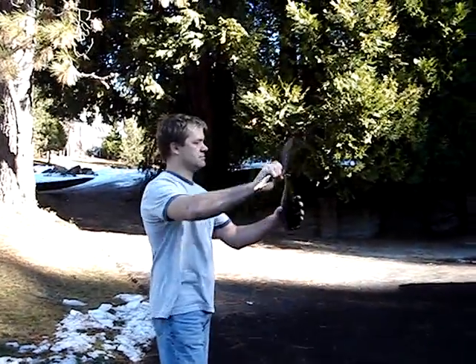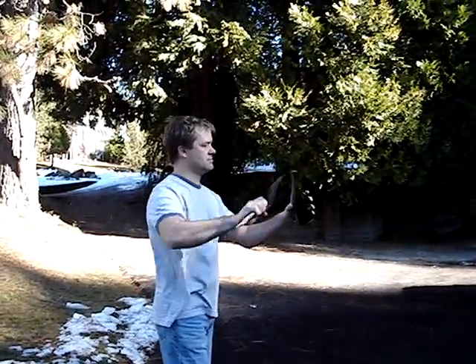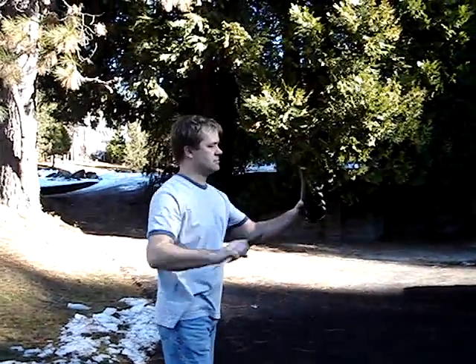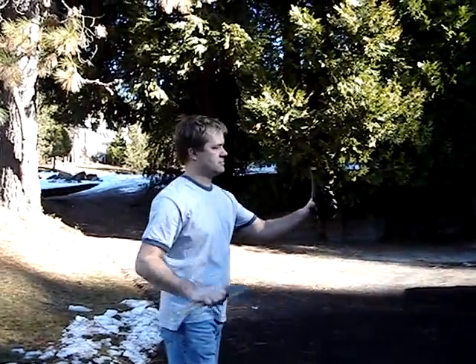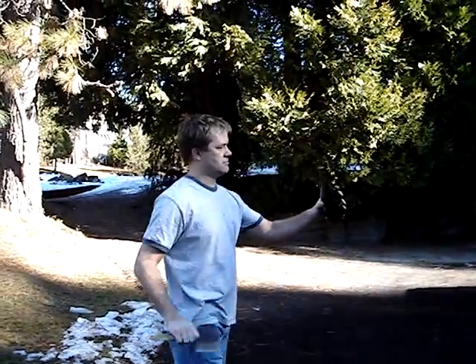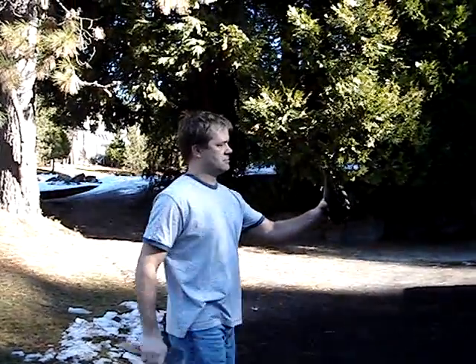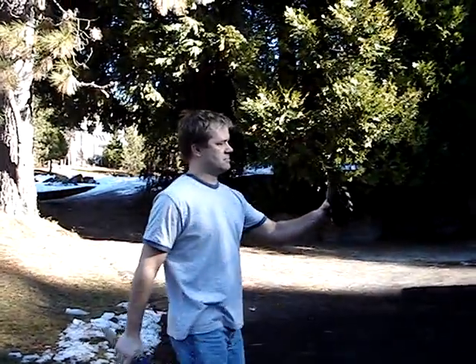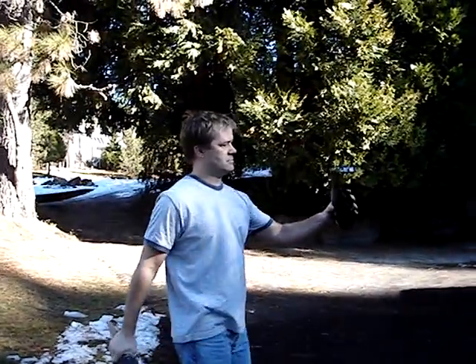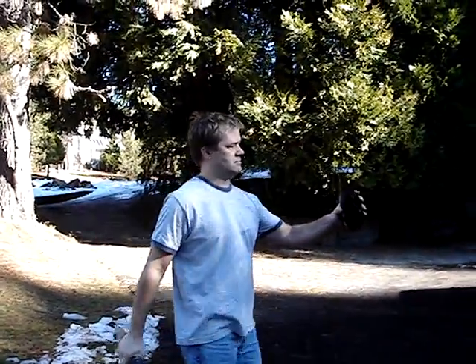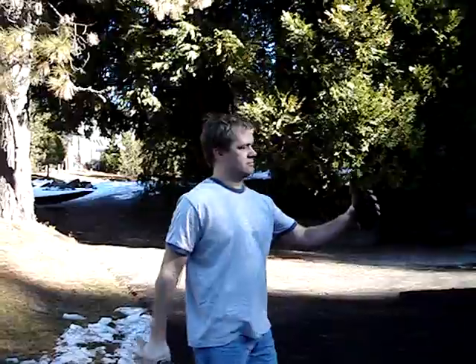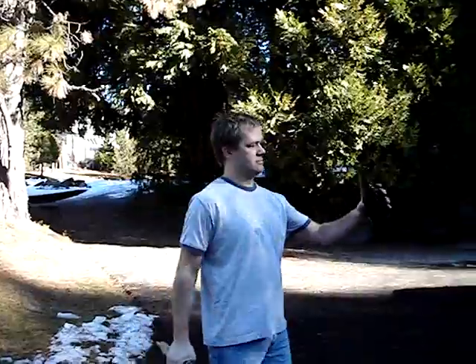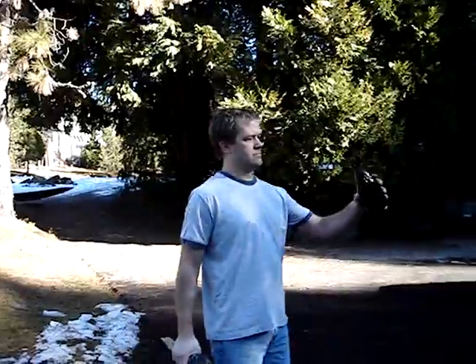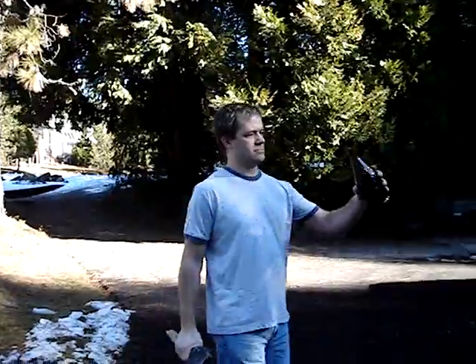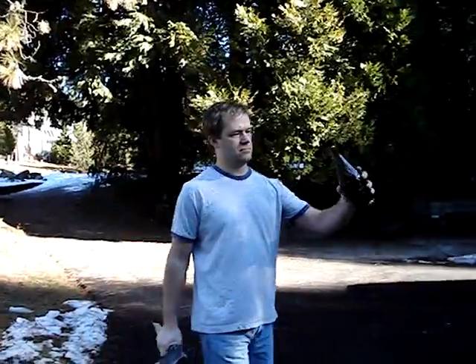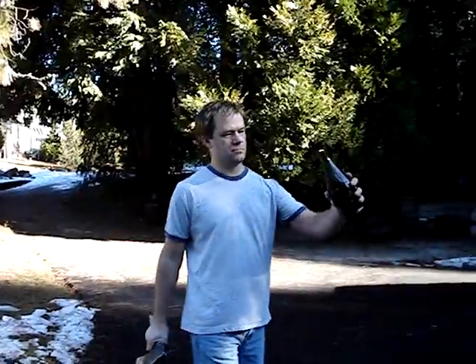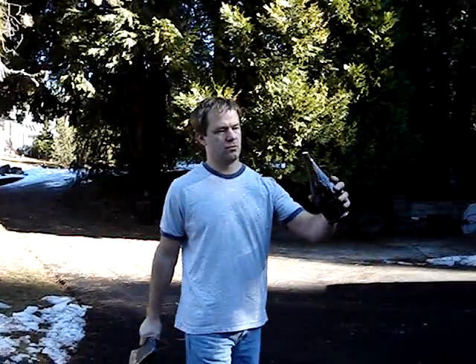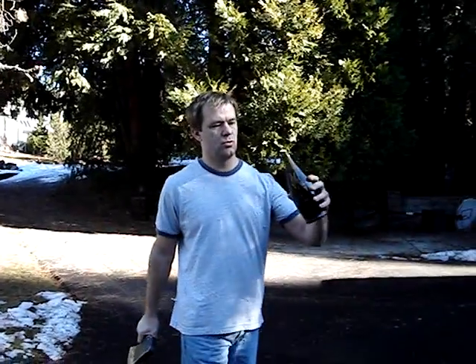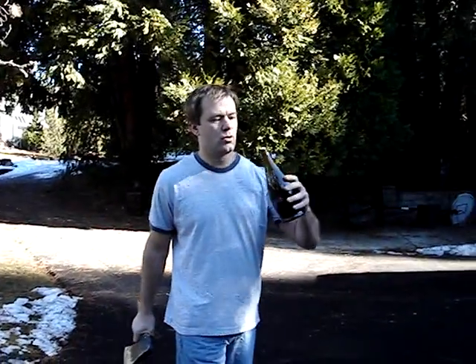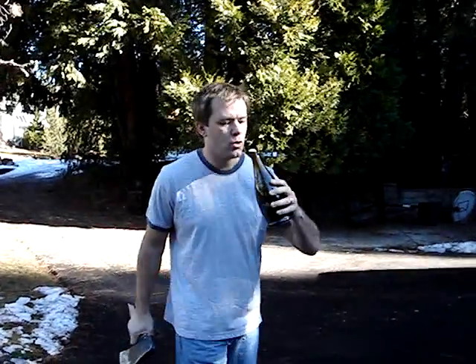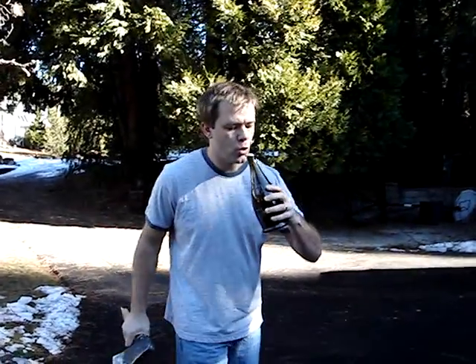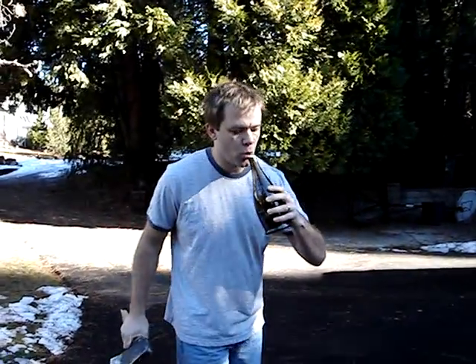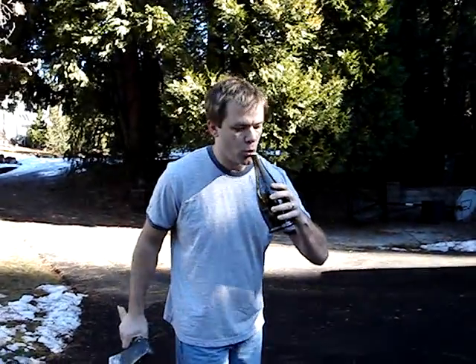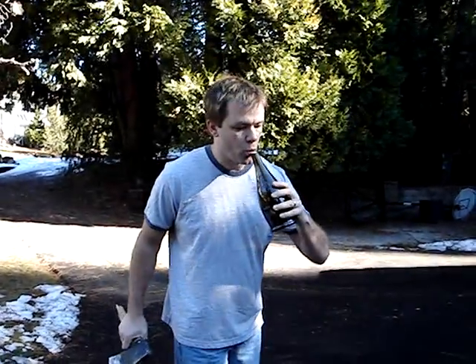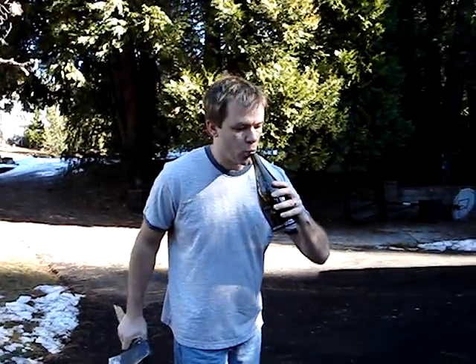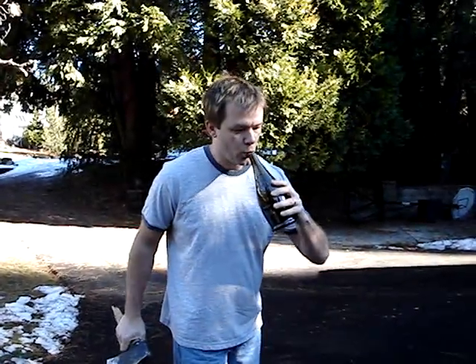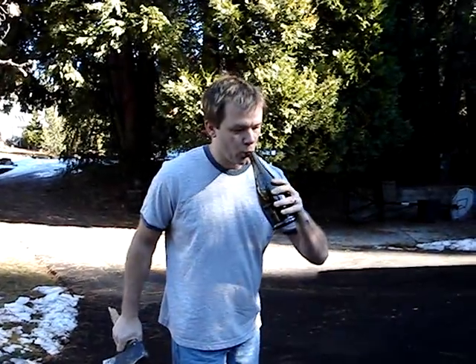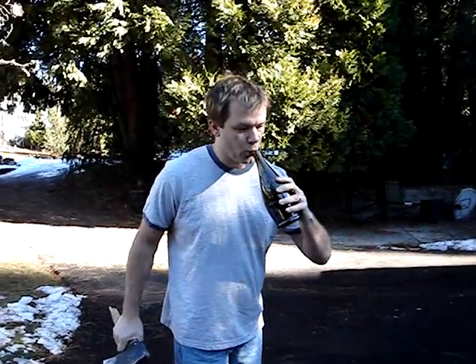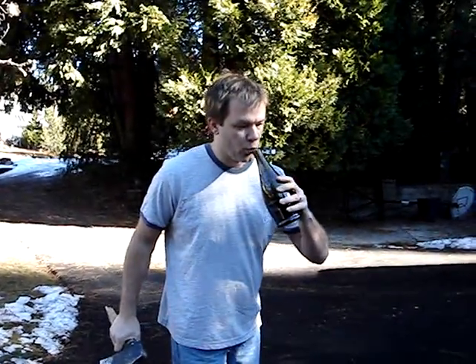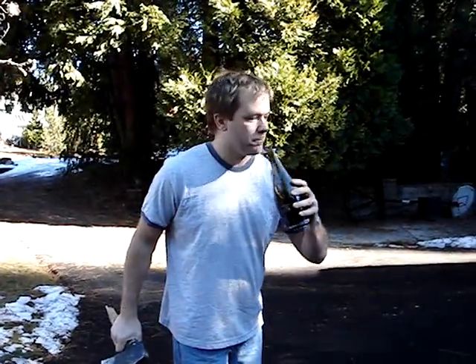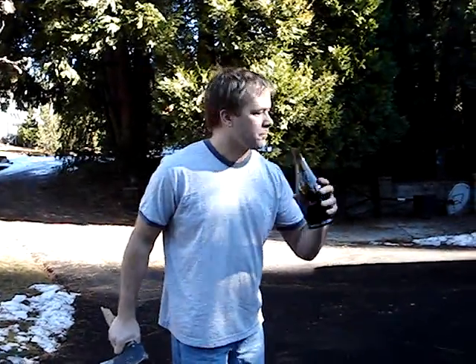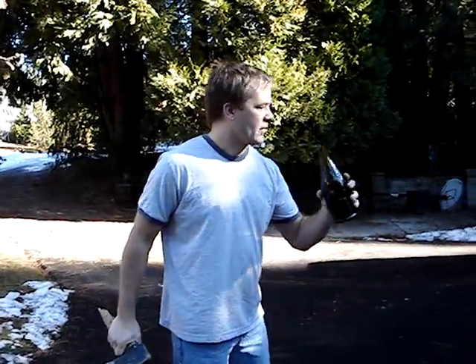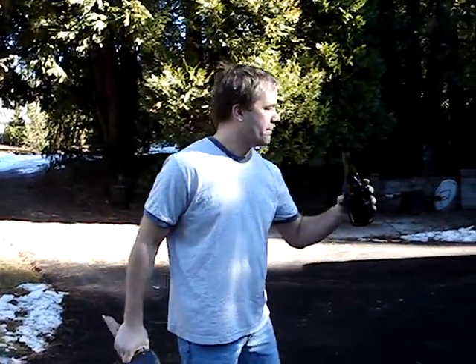Oh my God. You did that perfectly. That was perfect, Diane. Oh my God.